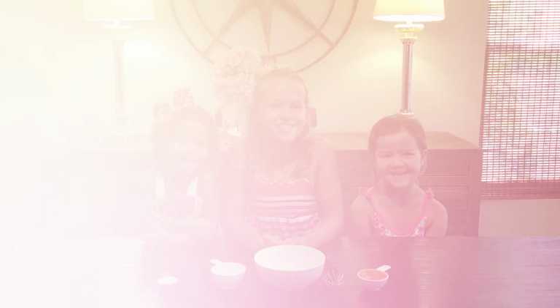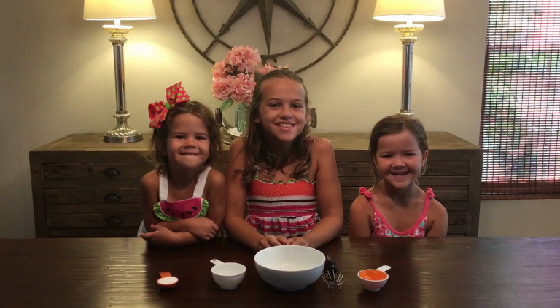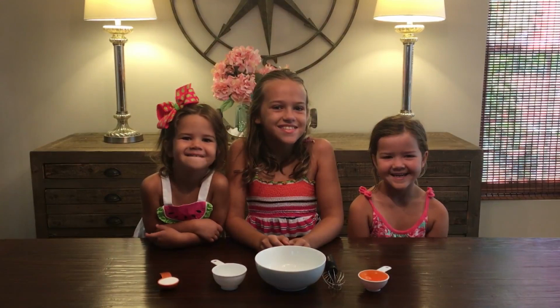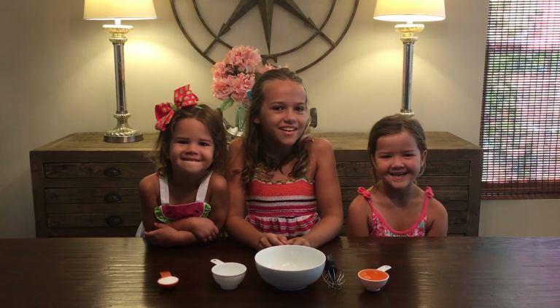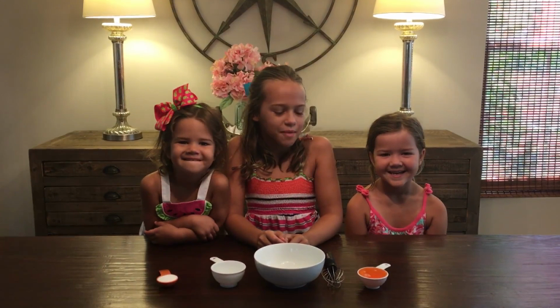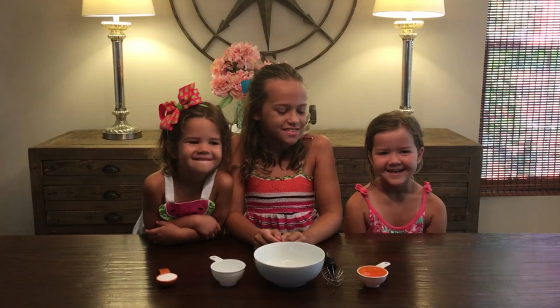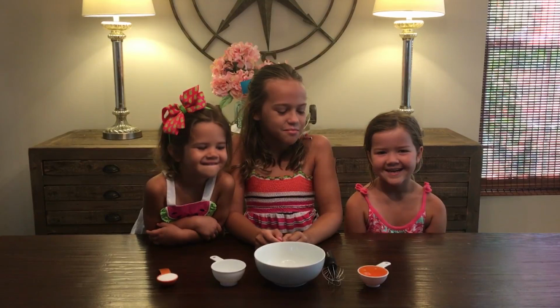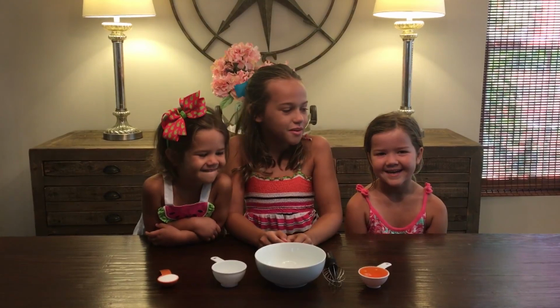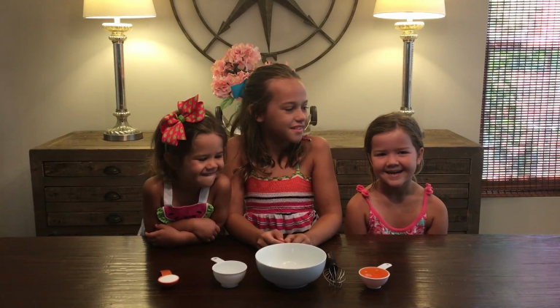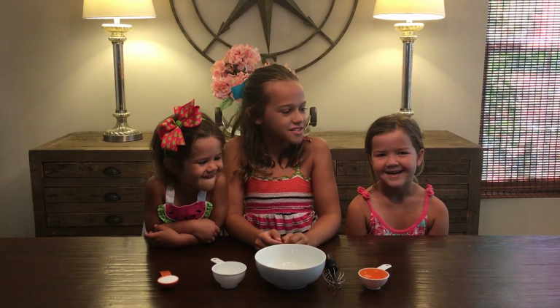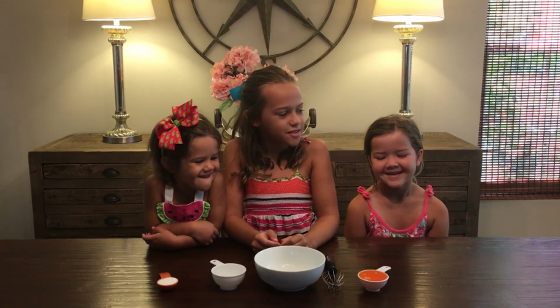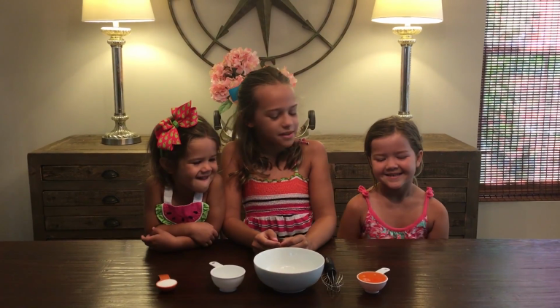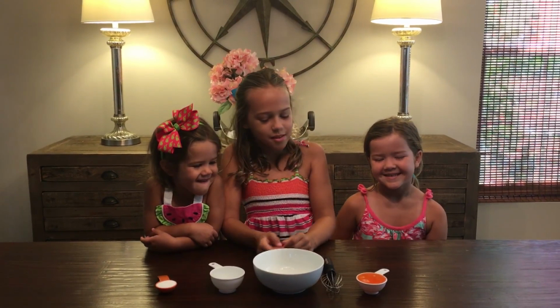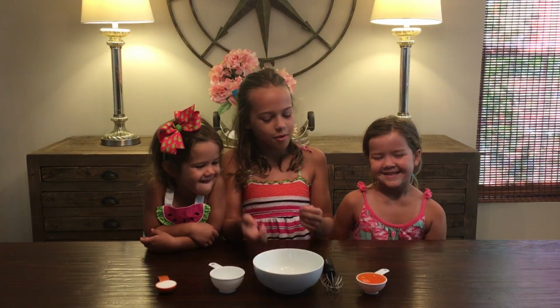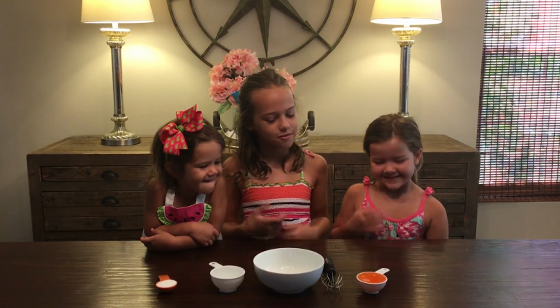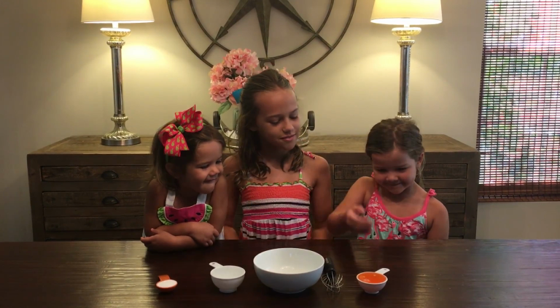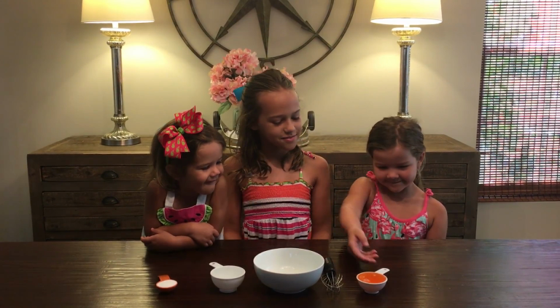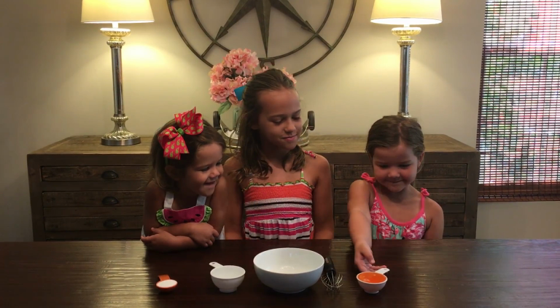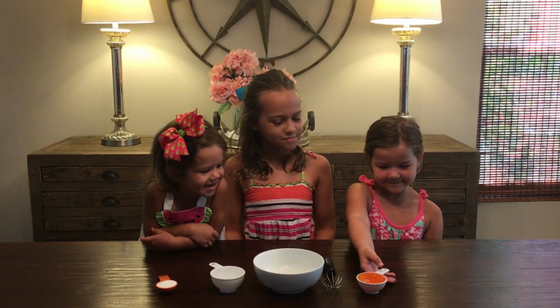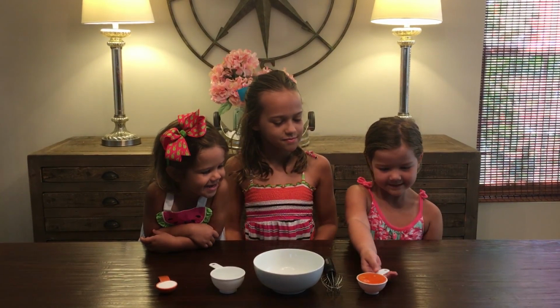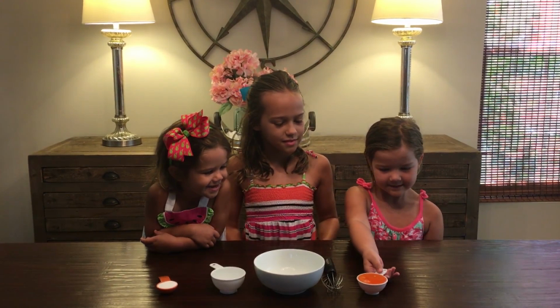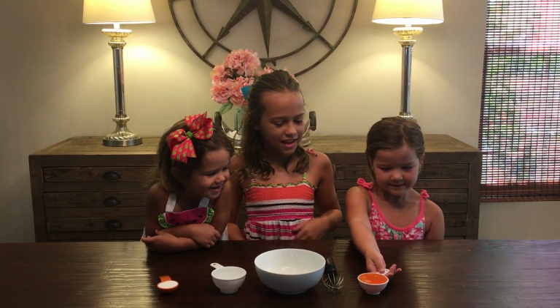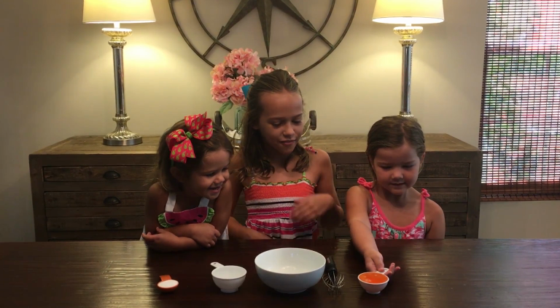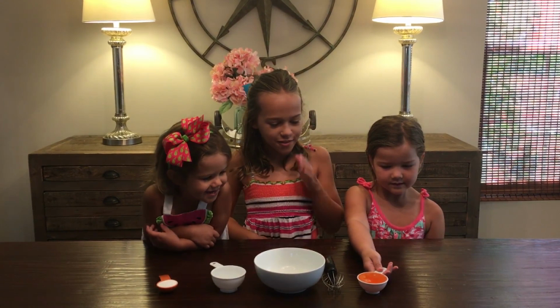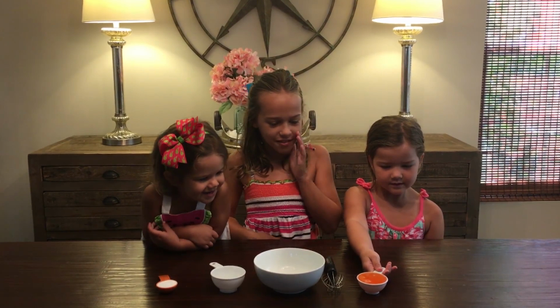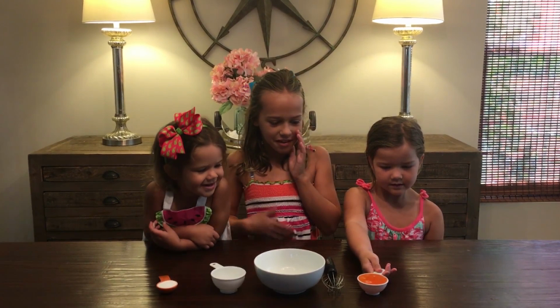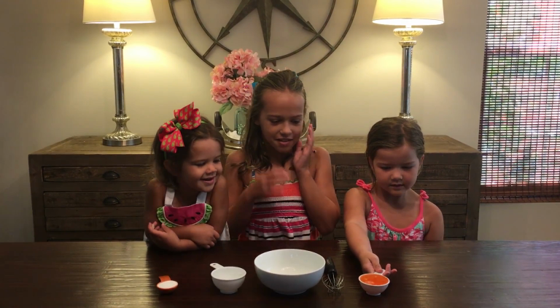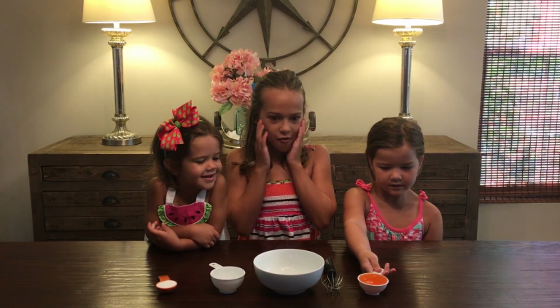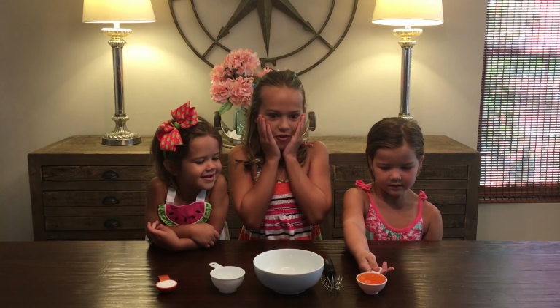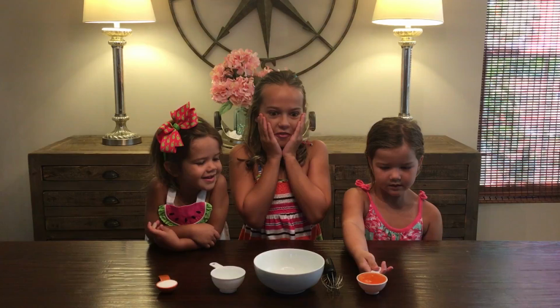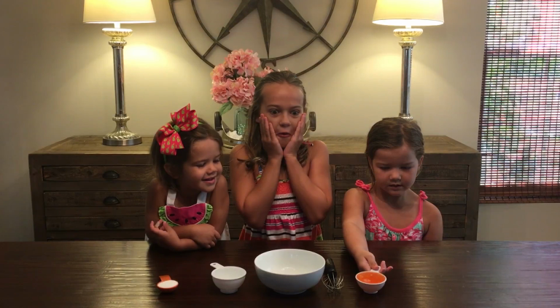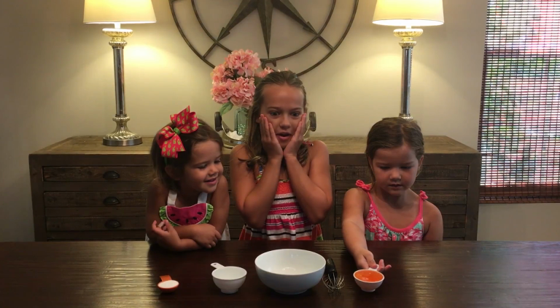Let's get started, Madison. Pour the dish soap into the bowl. Careful! It's overflowing.